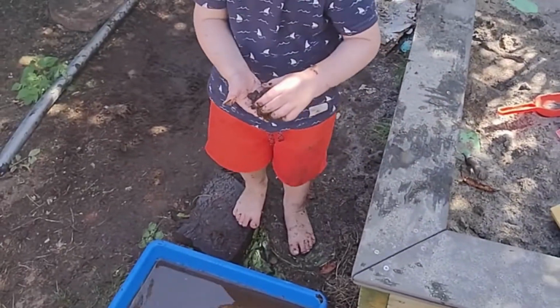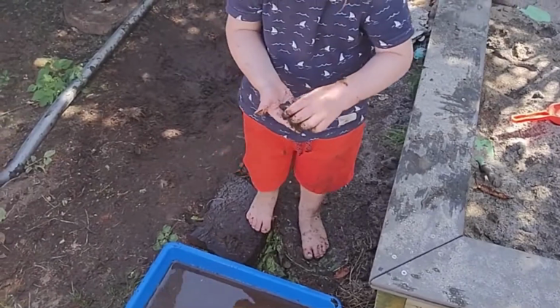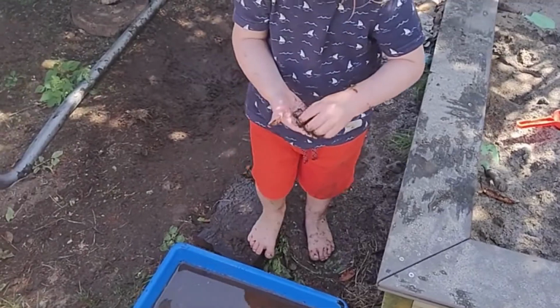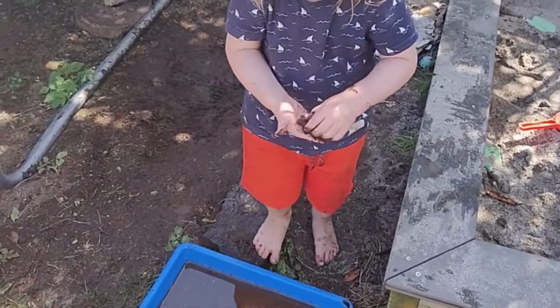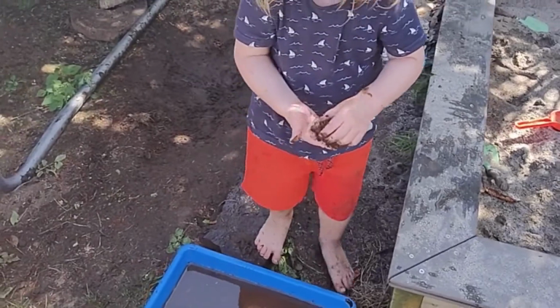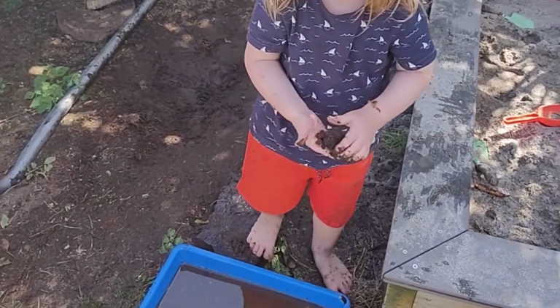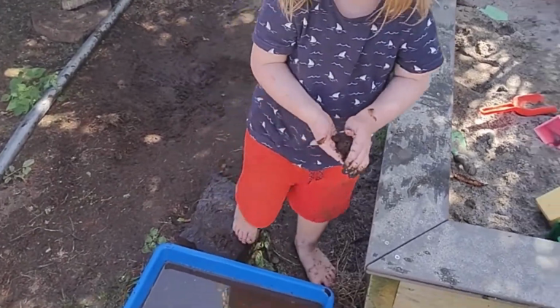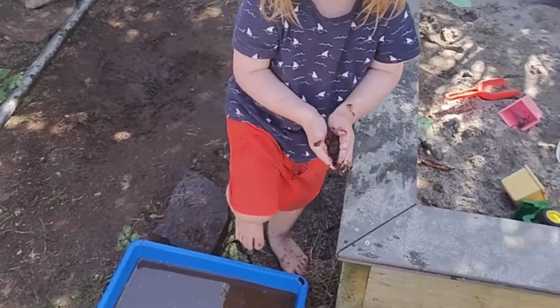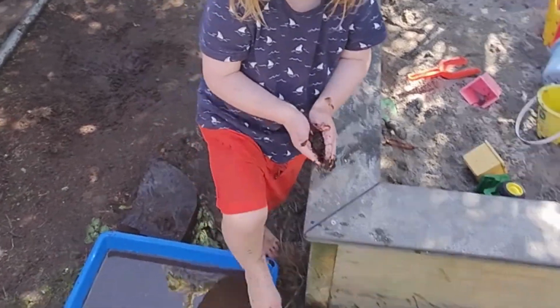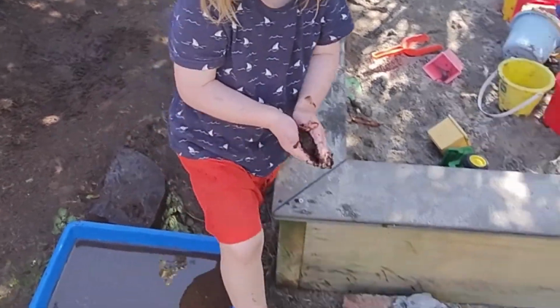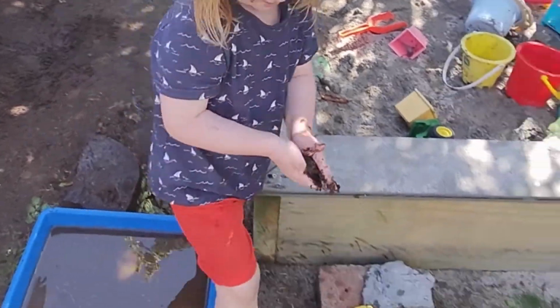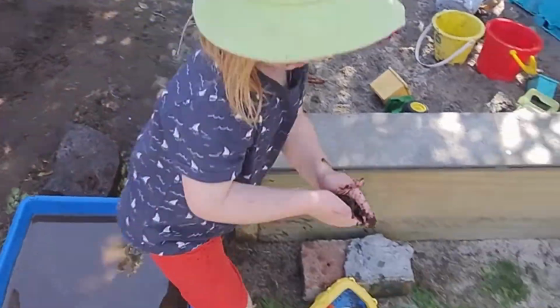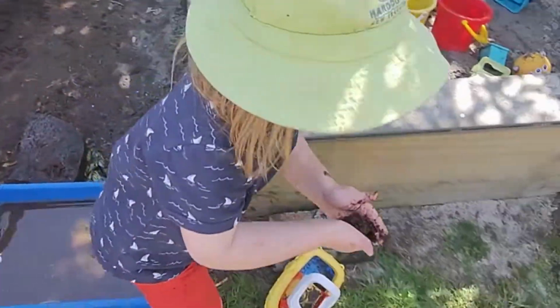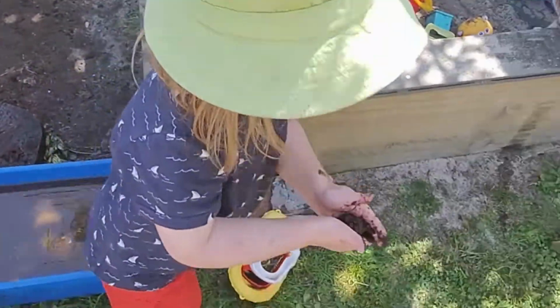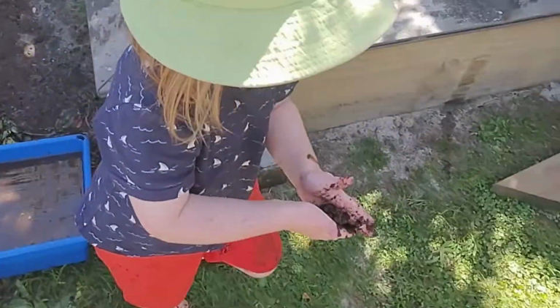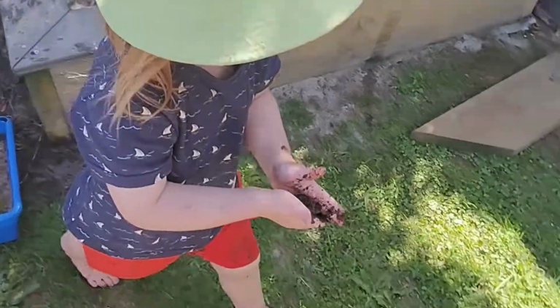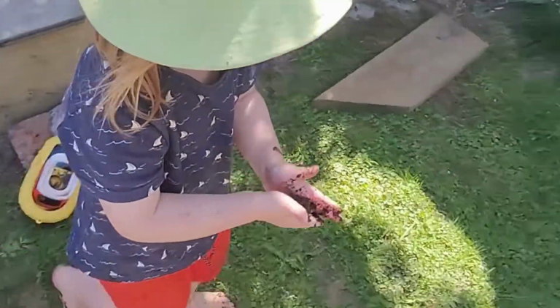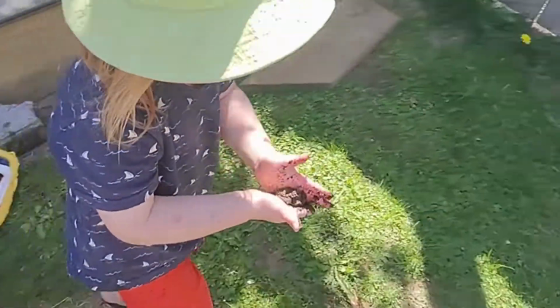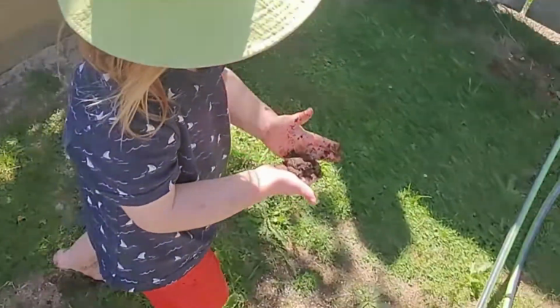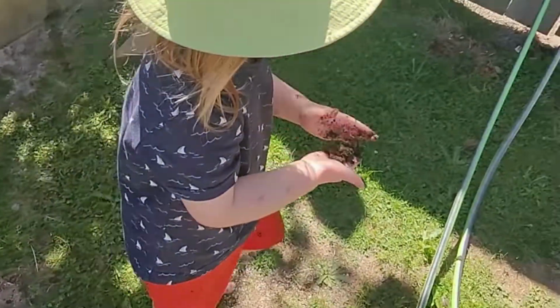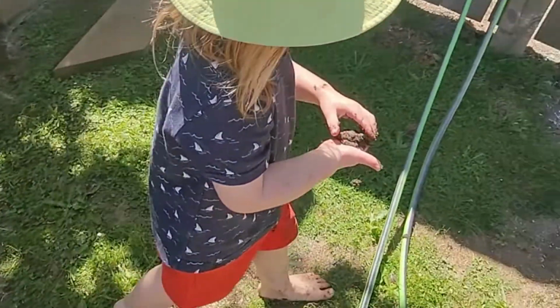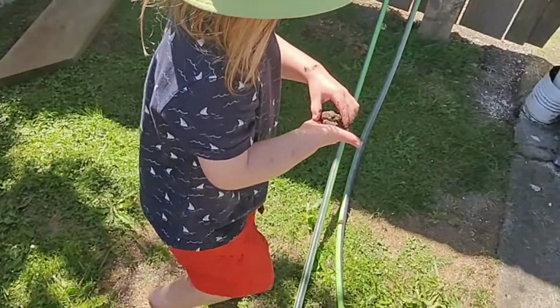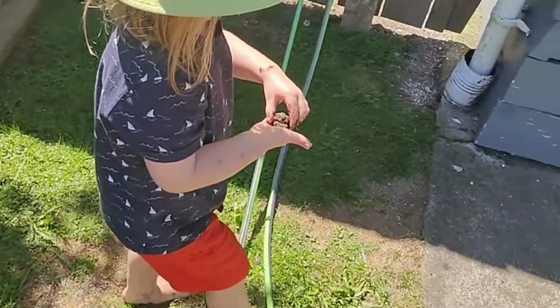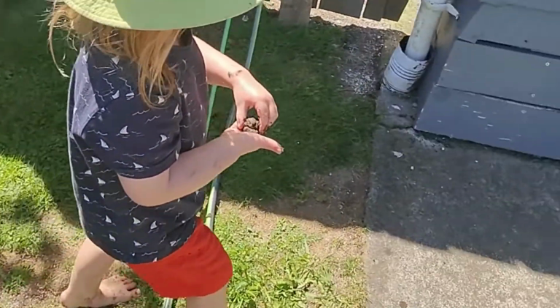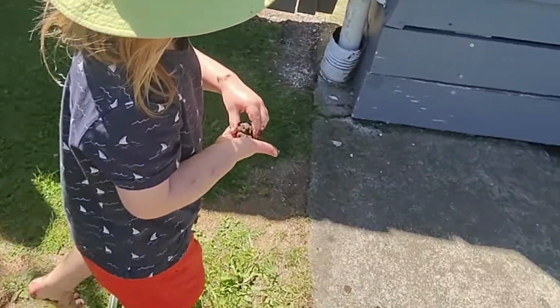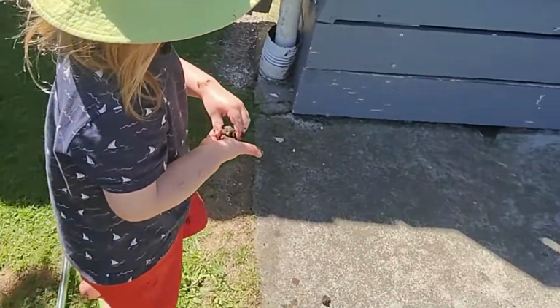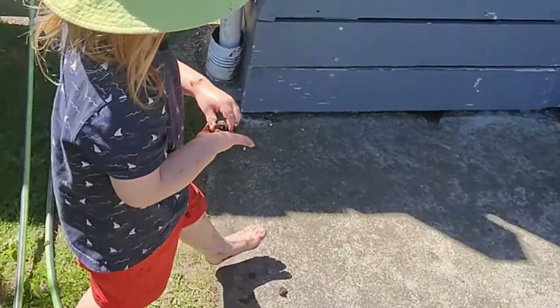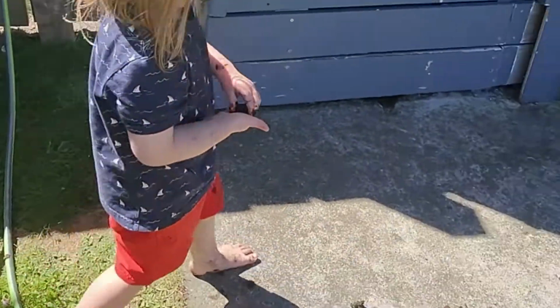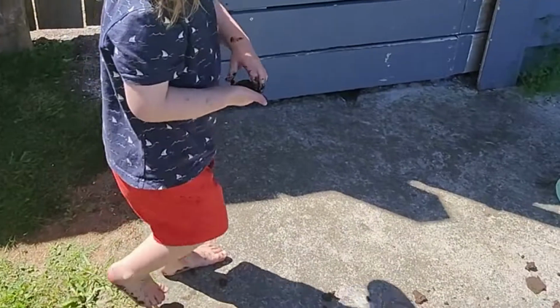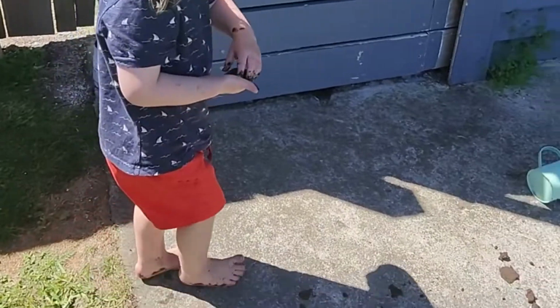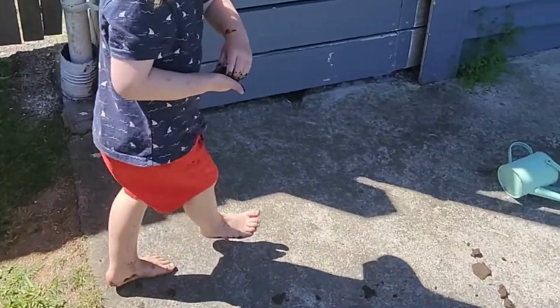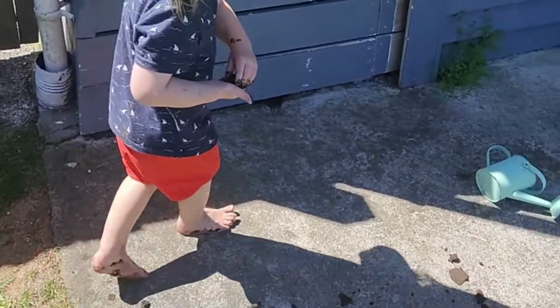Soren's got a process. He gets the mud and brings it over to the top of the tree.